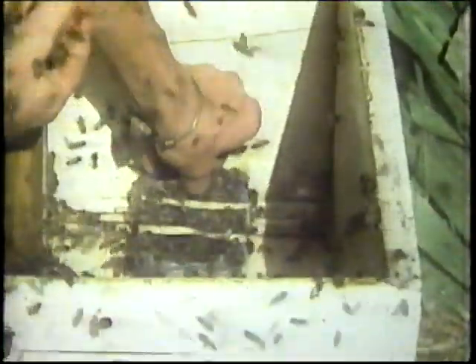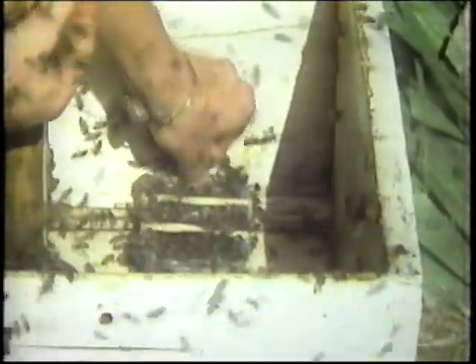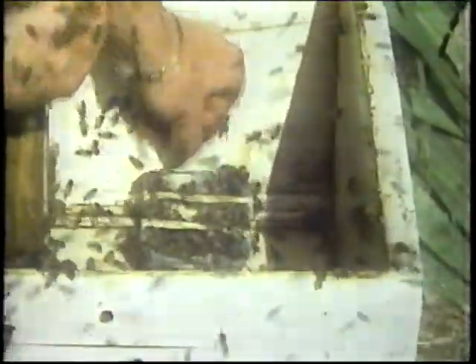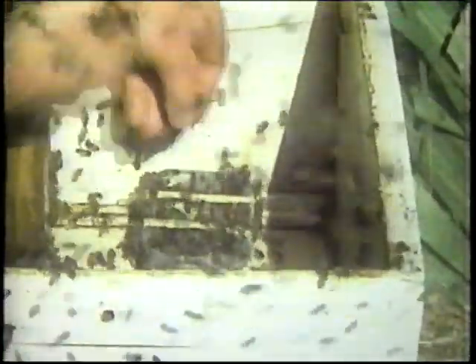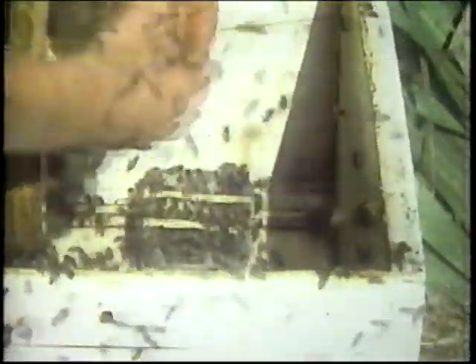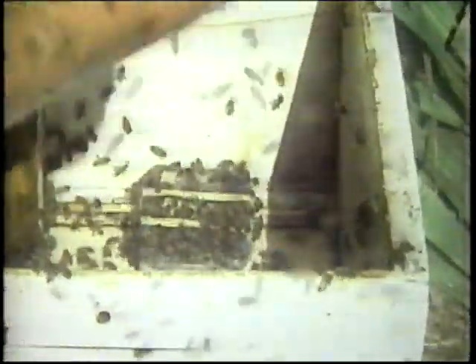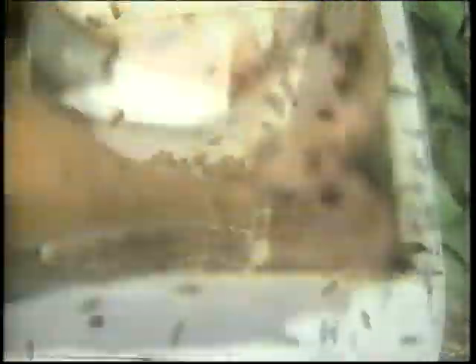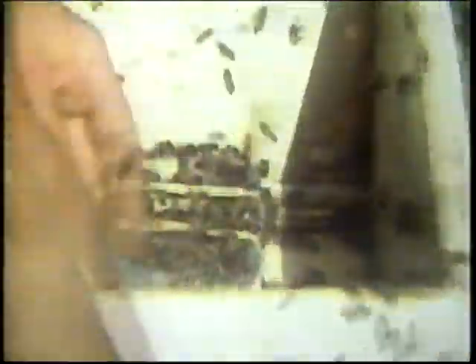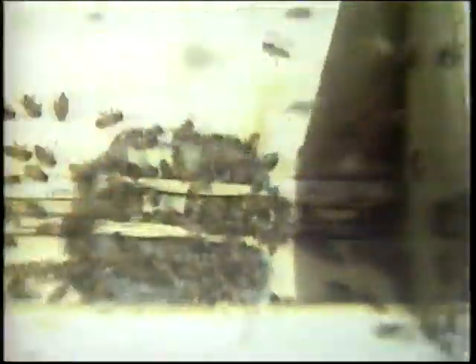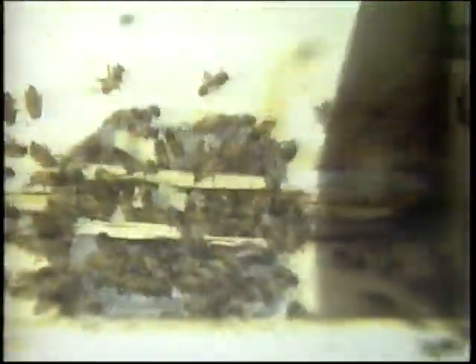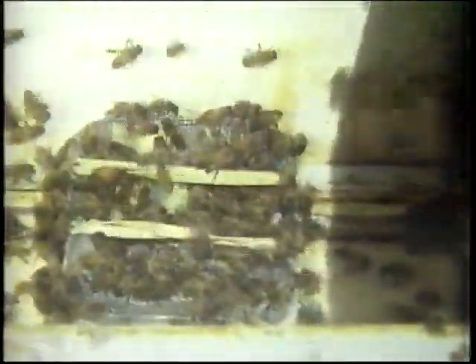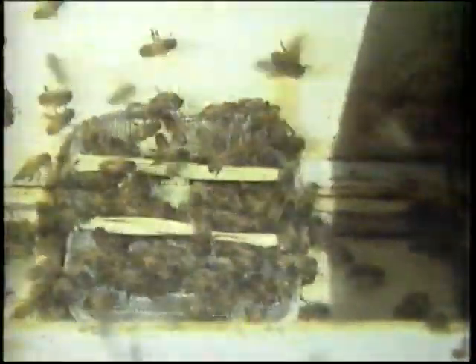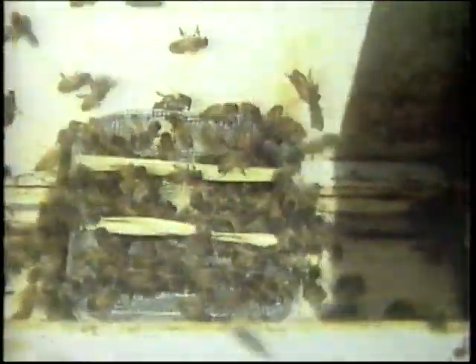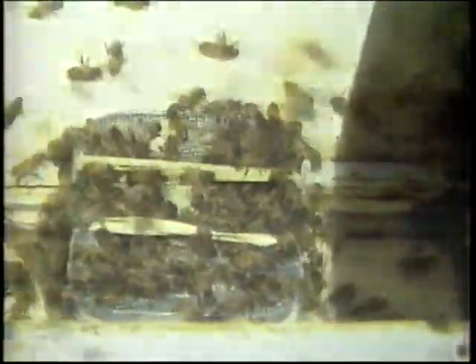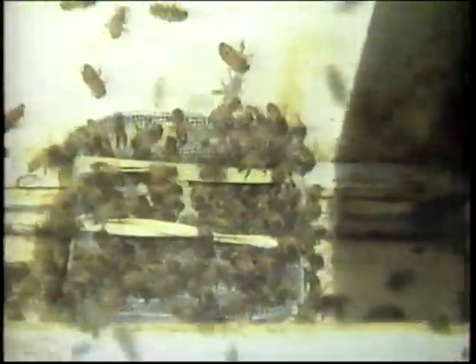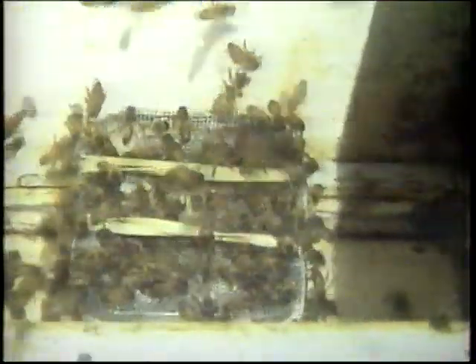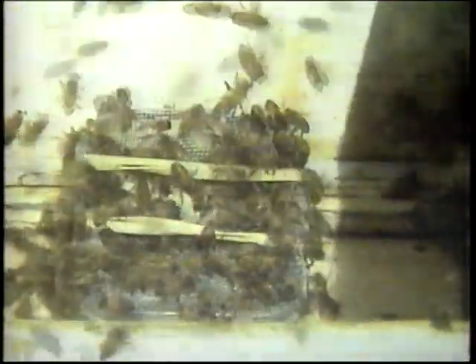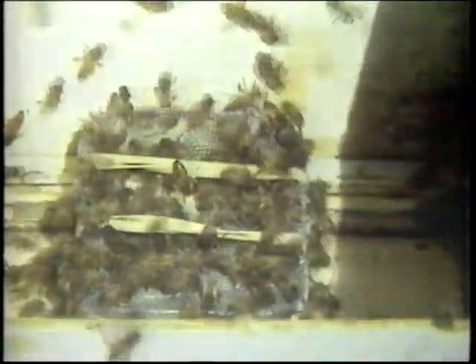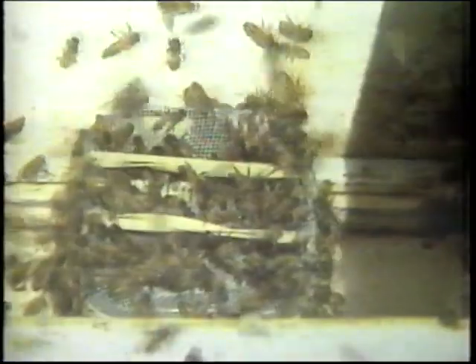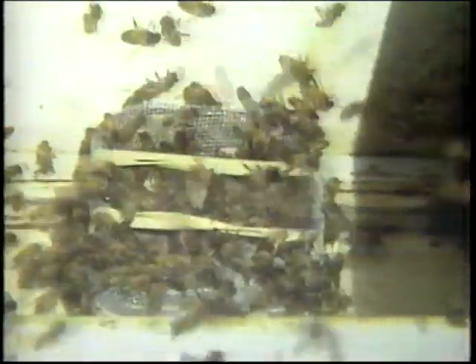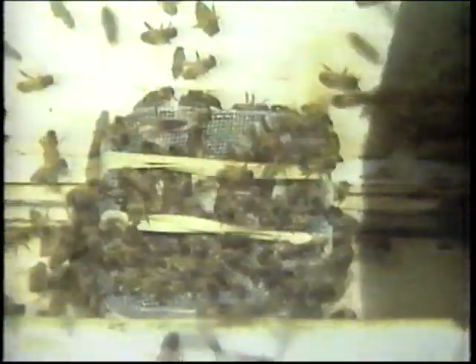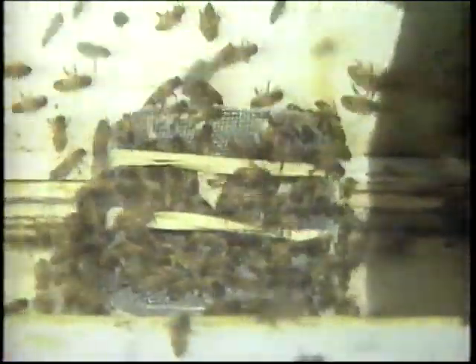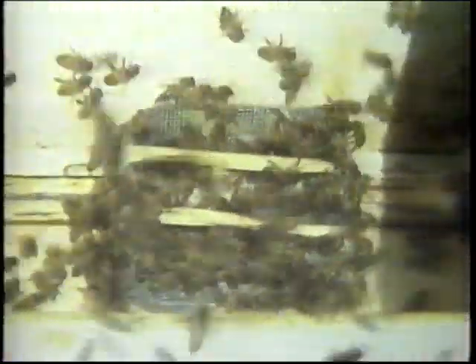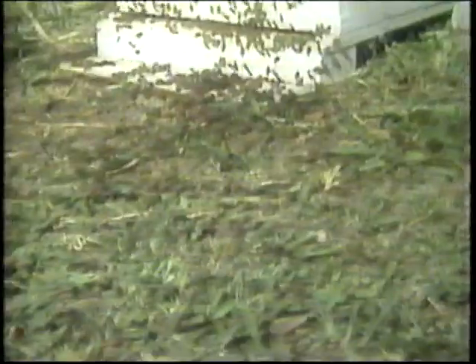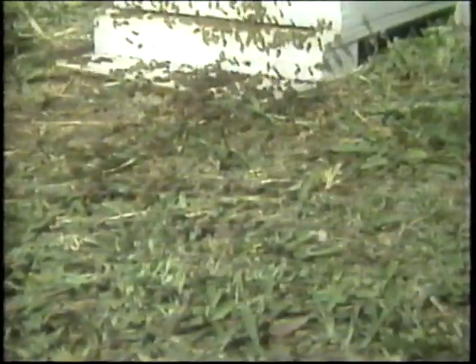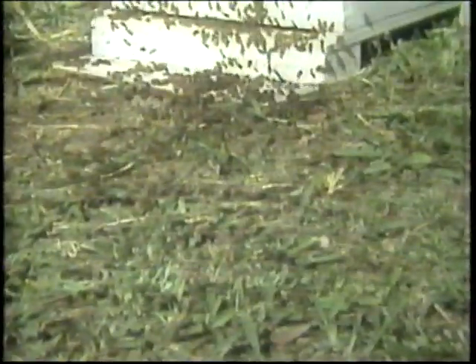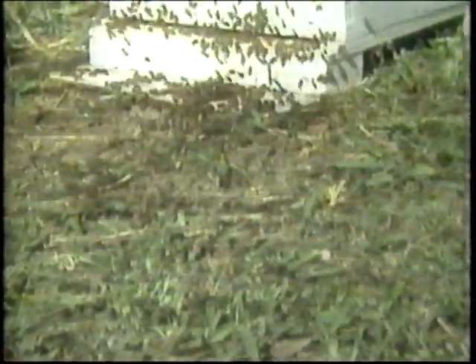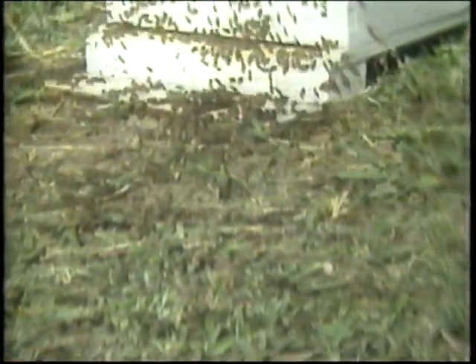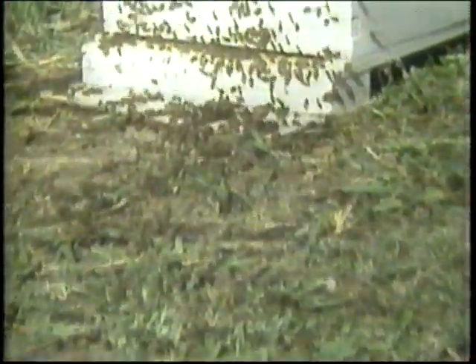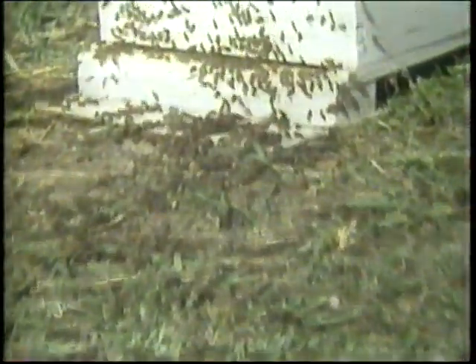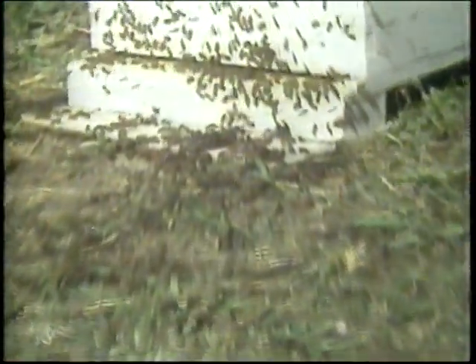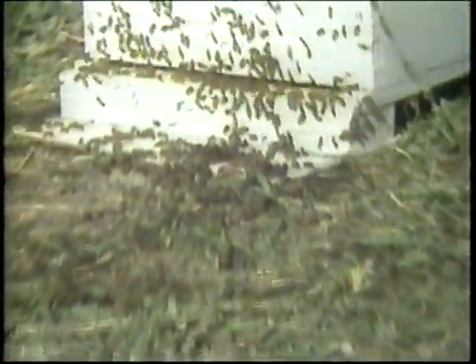So if I put the queen in there, they'll be quite content to stay in the hive. These ones out here on the grass will follow in.